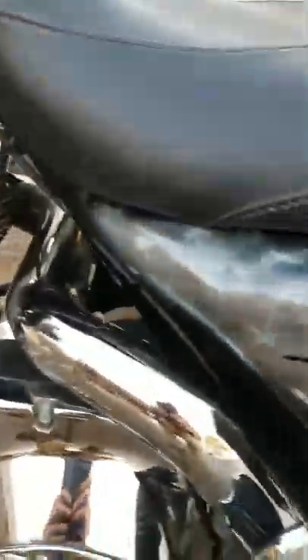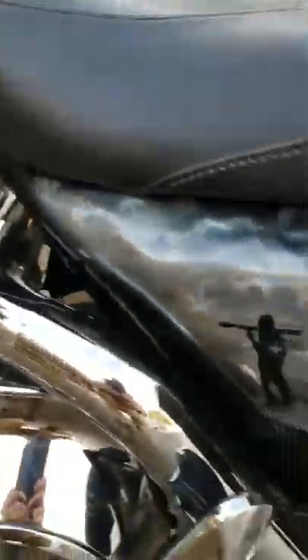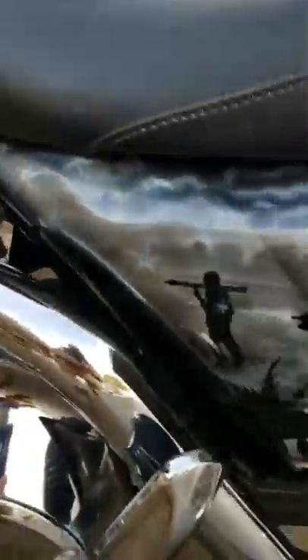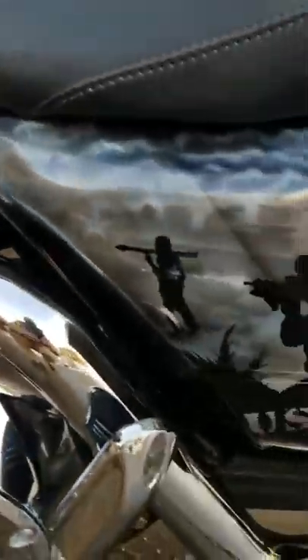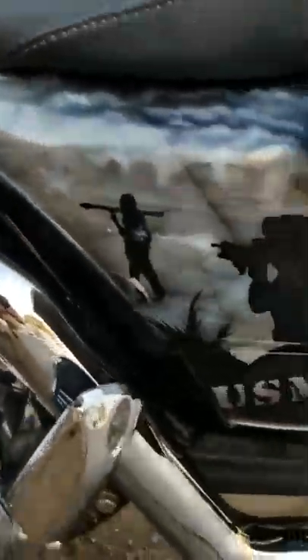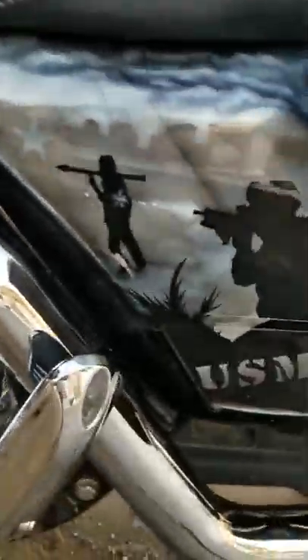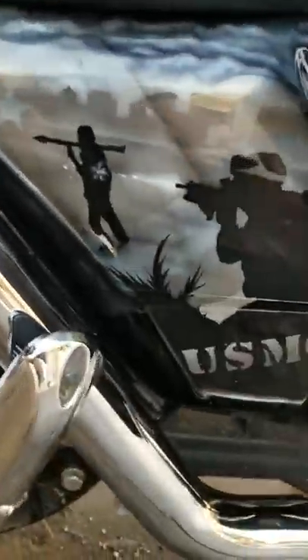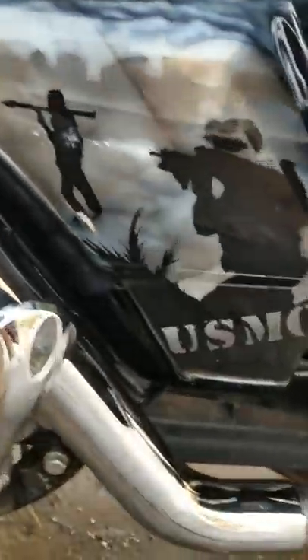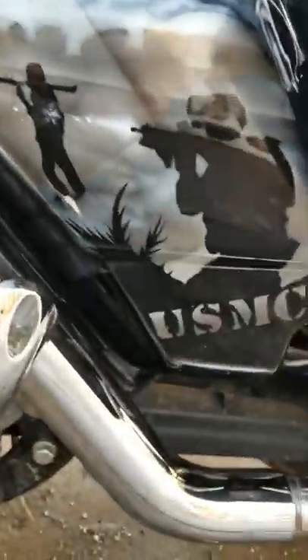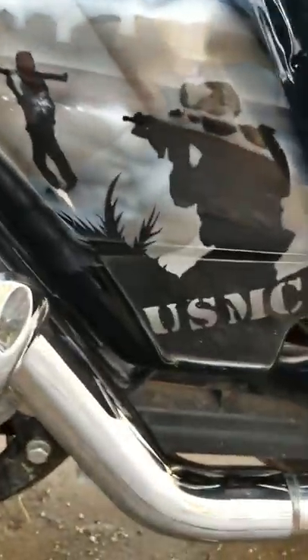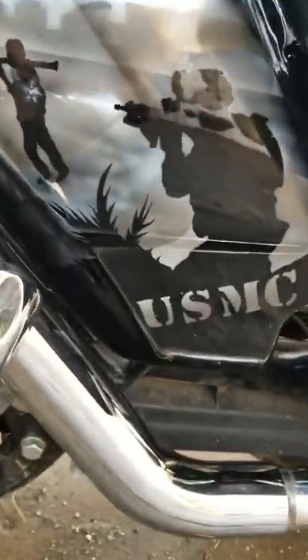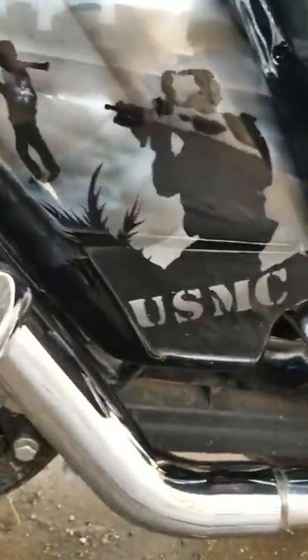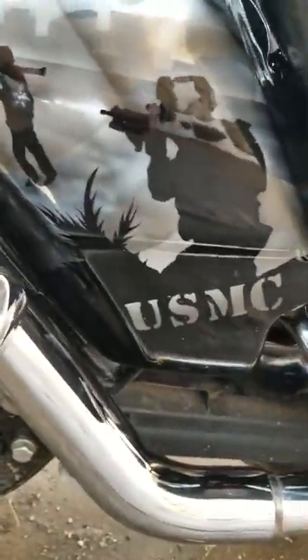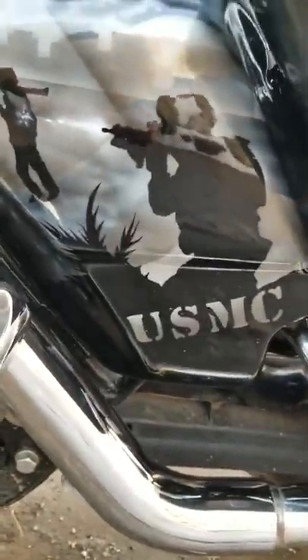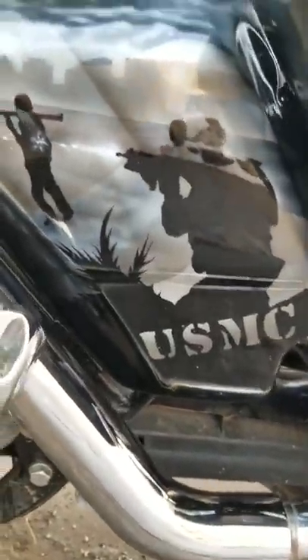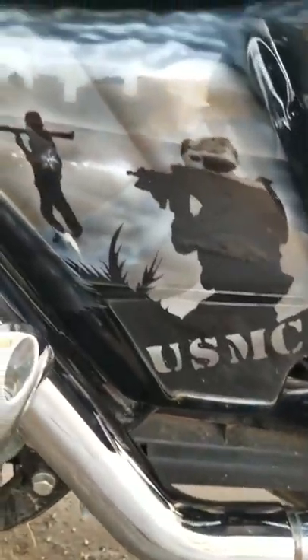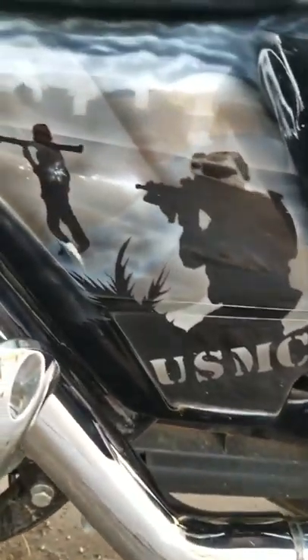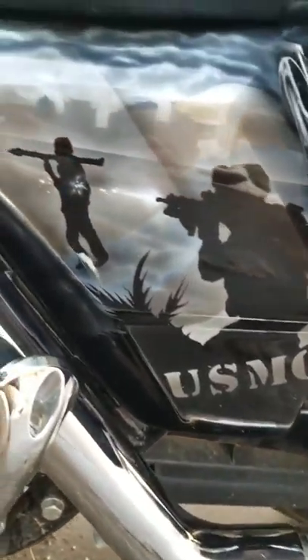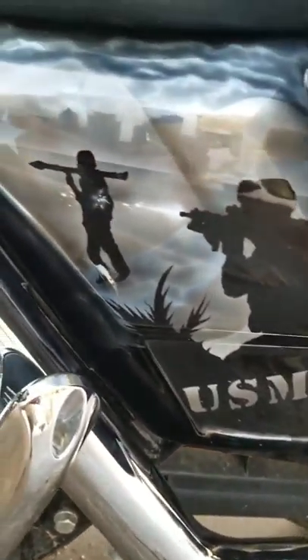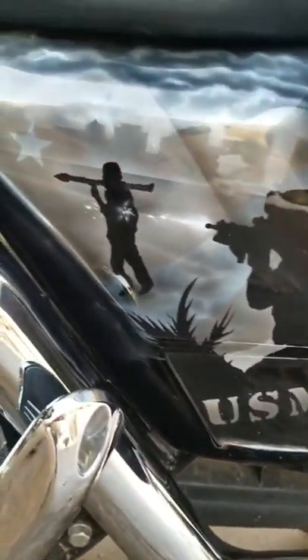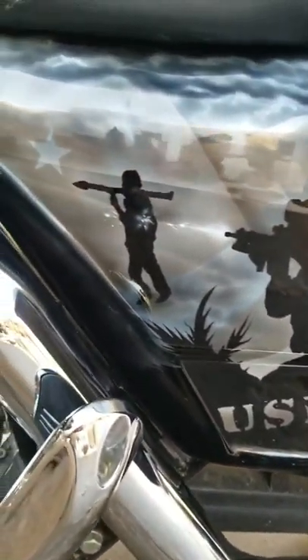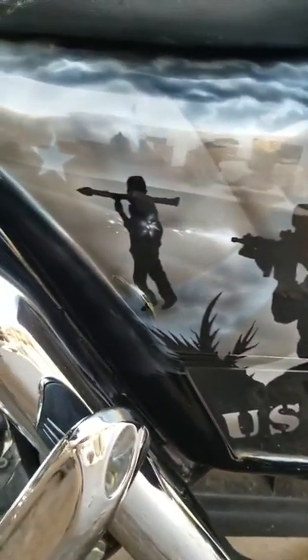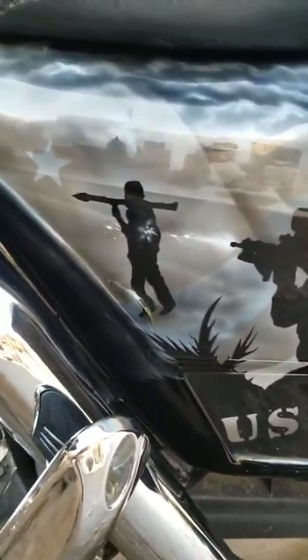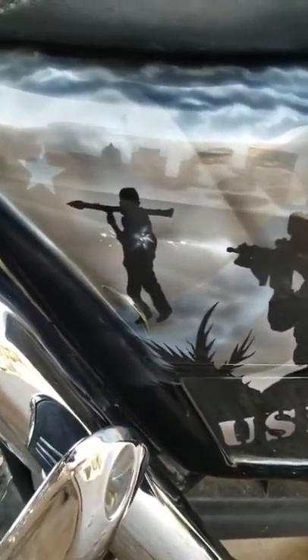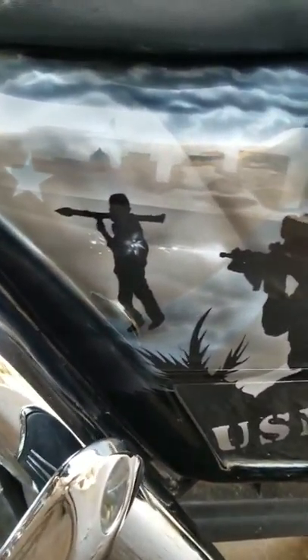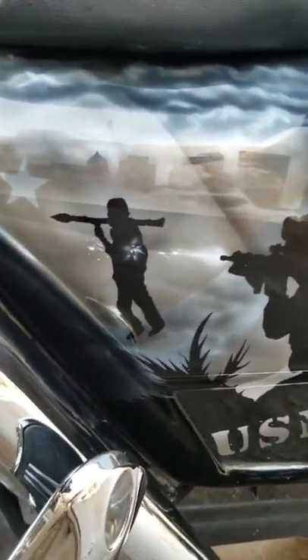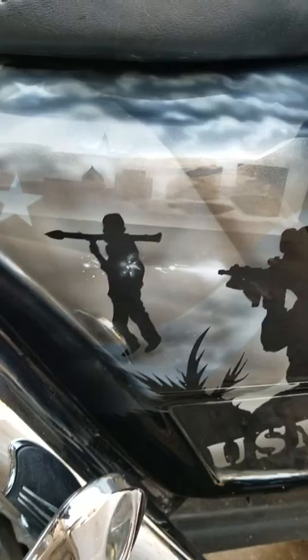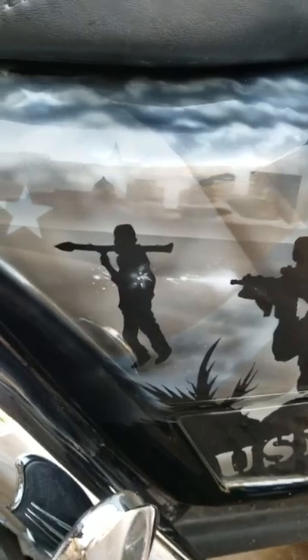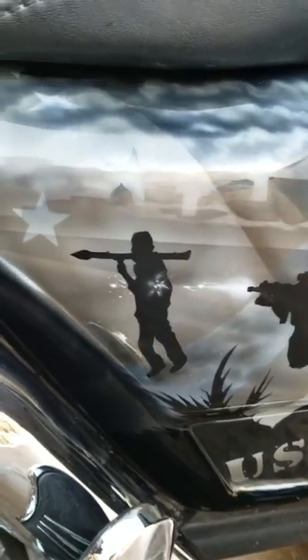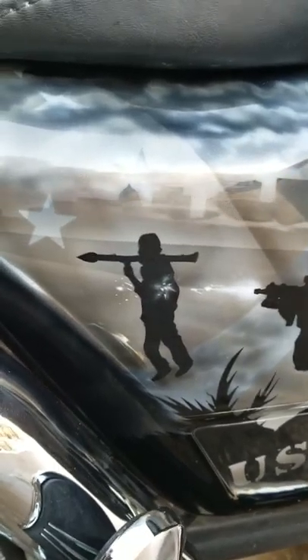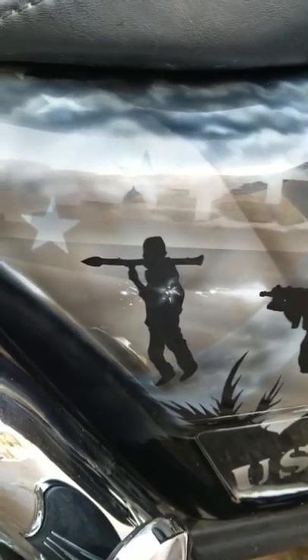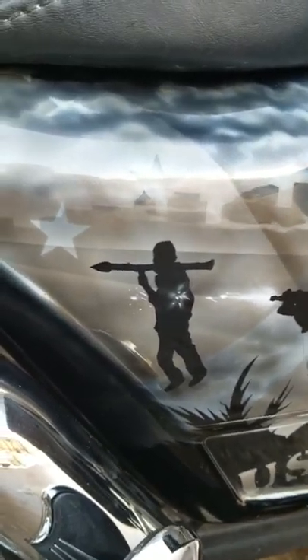Down here on the side cover, got a Marine engaging an enemy with an RPG.